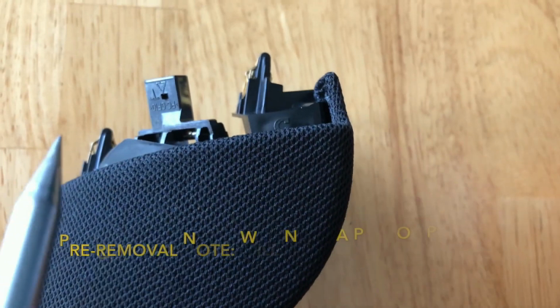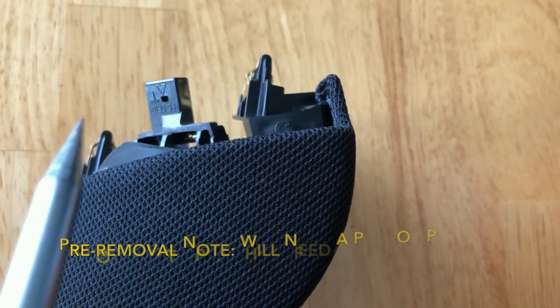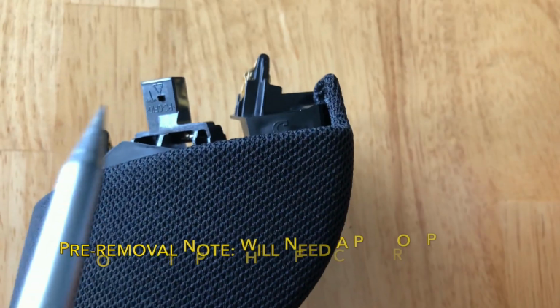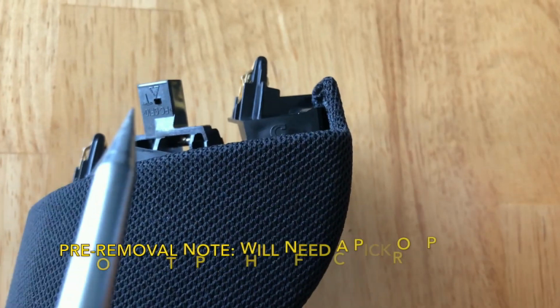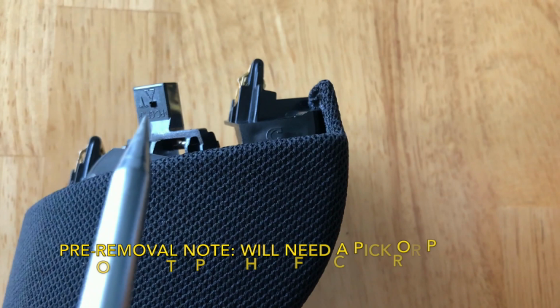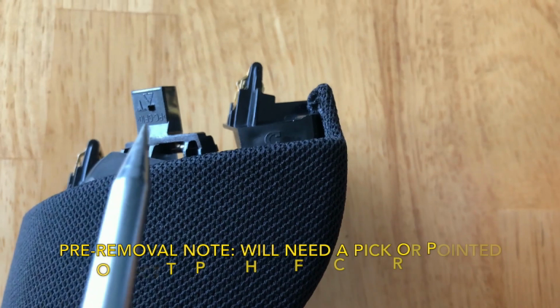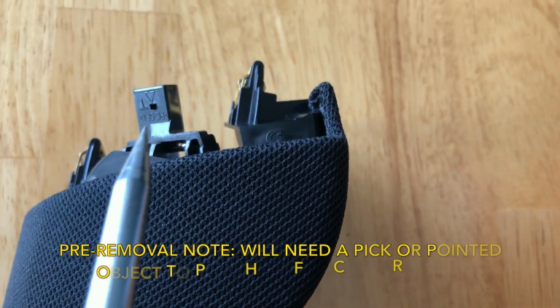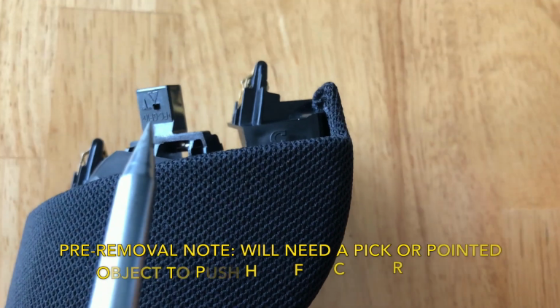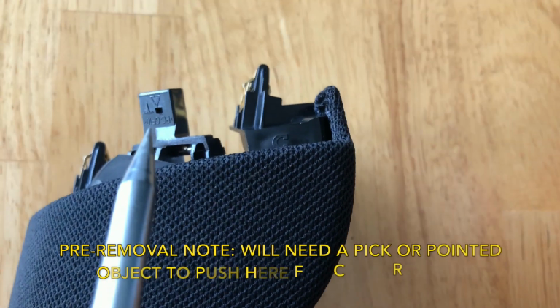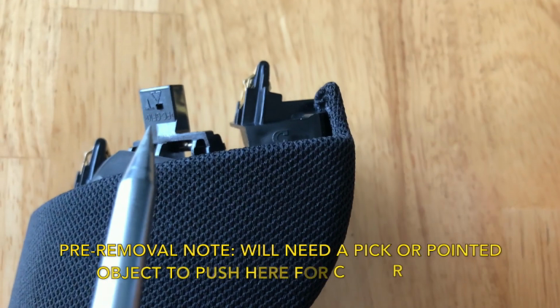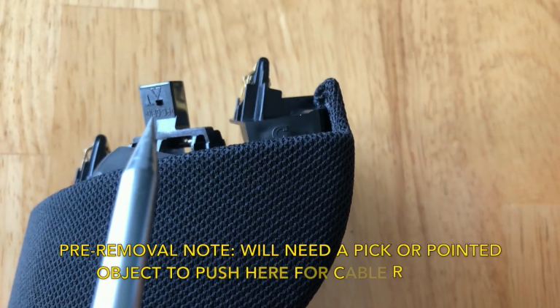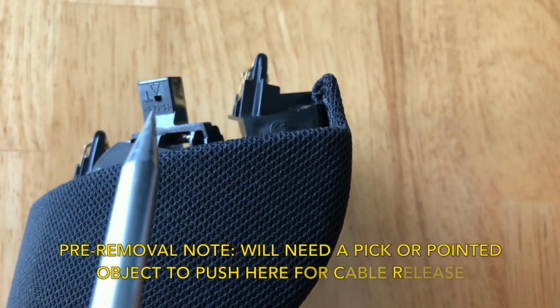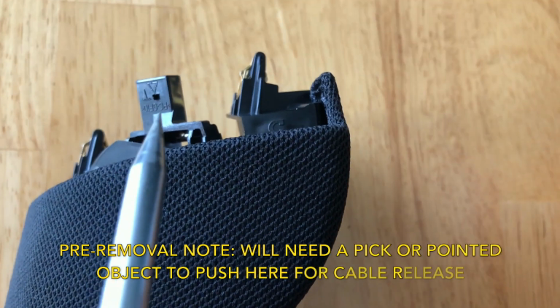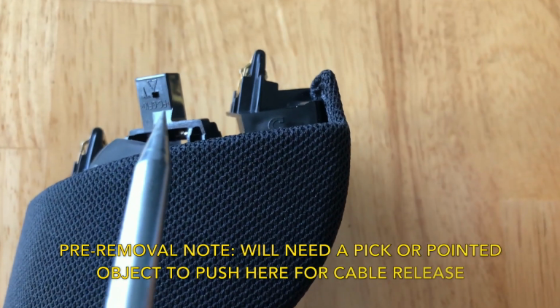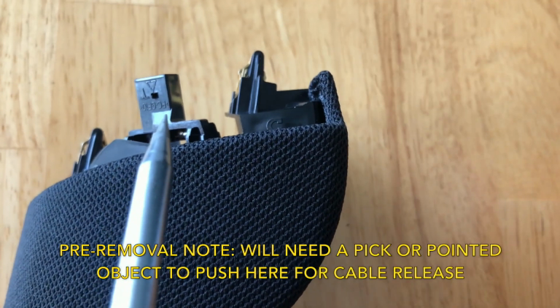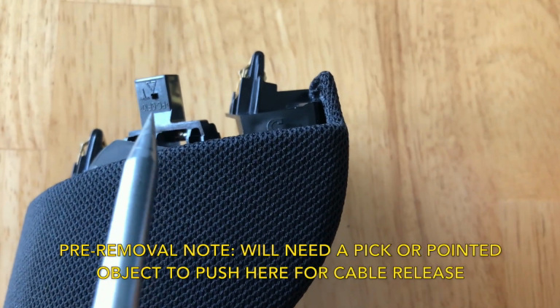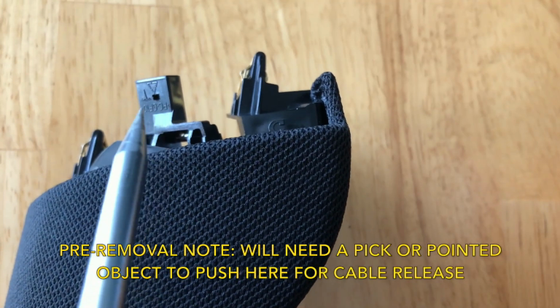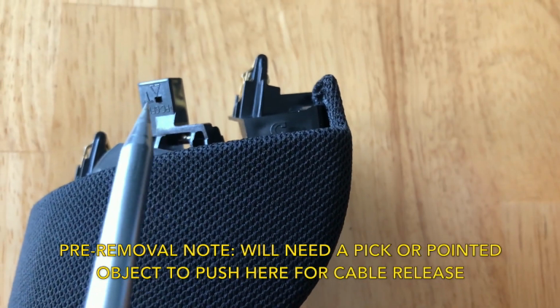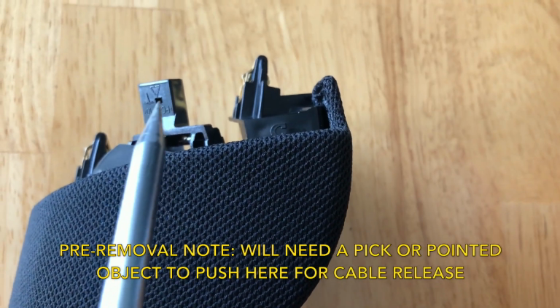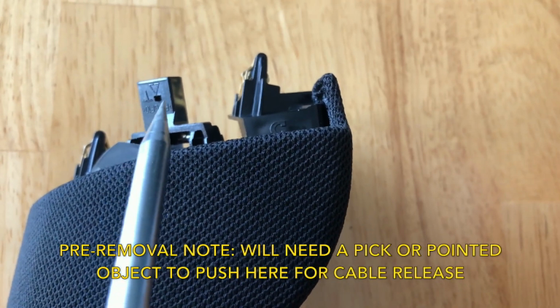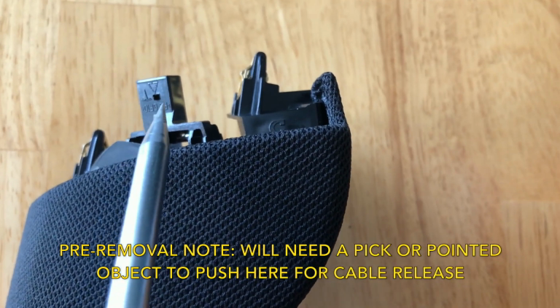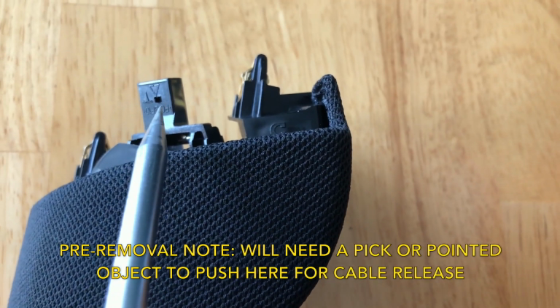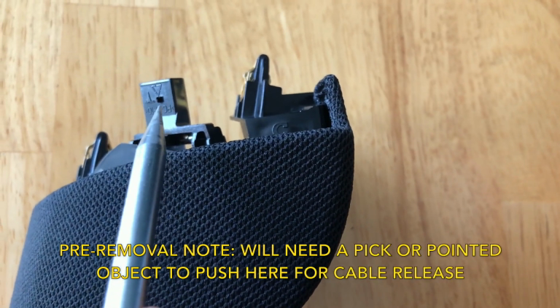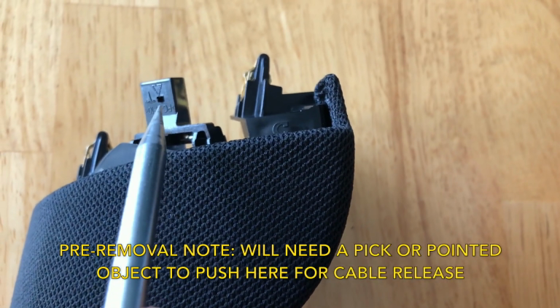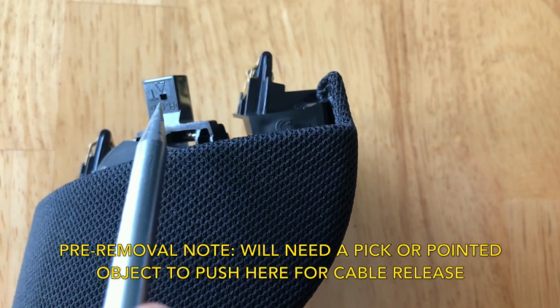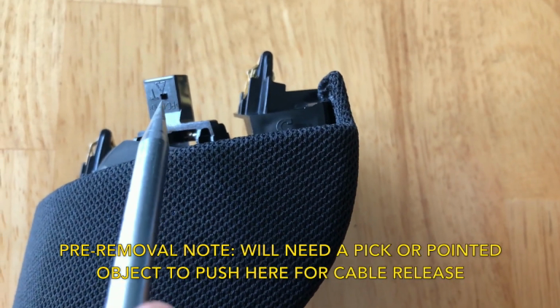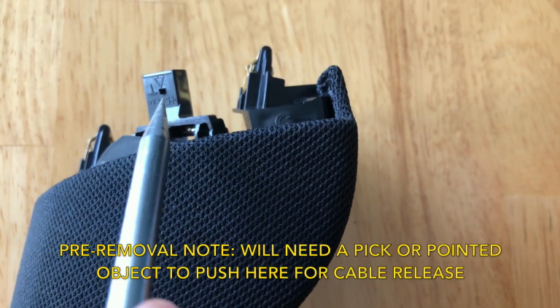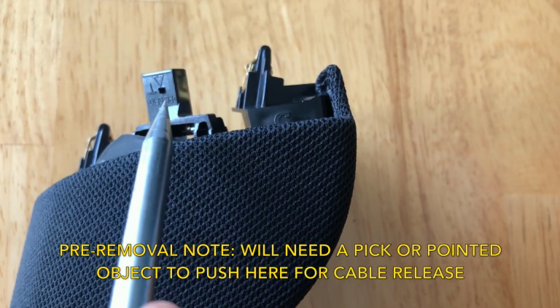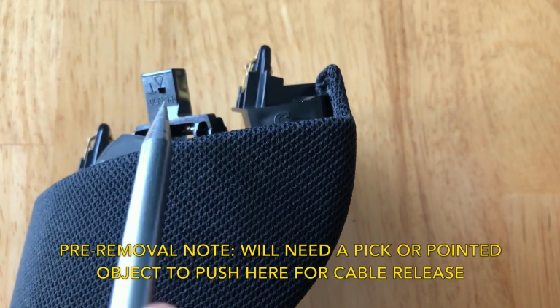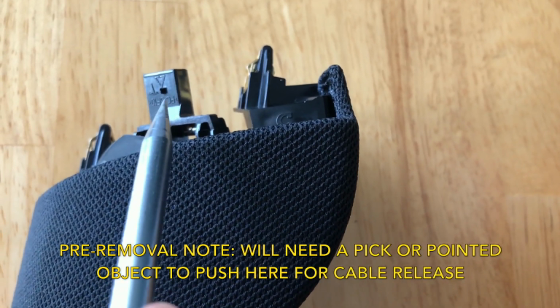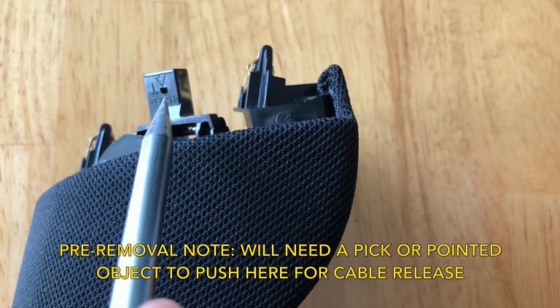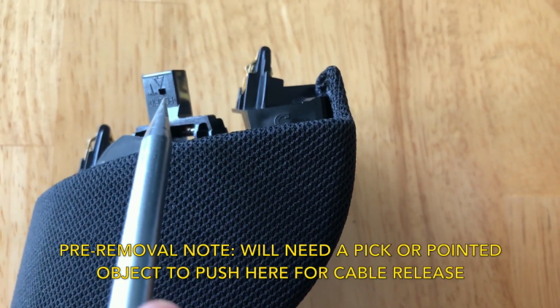Just a pre-removal note: you'll need a pick or pointed object to push here for the cable.